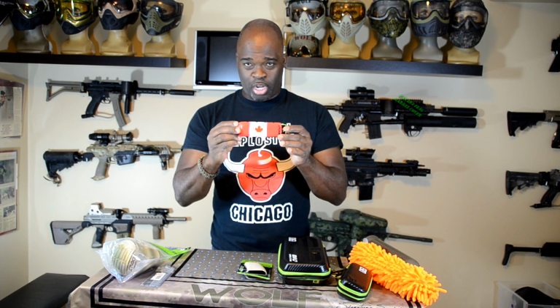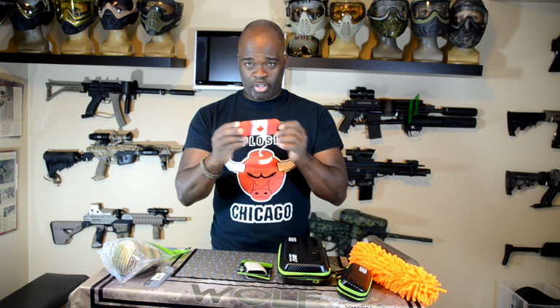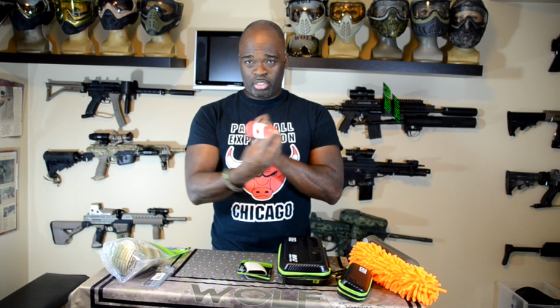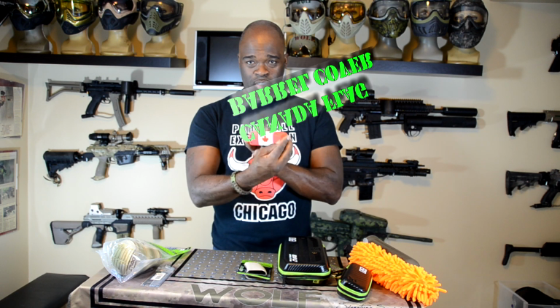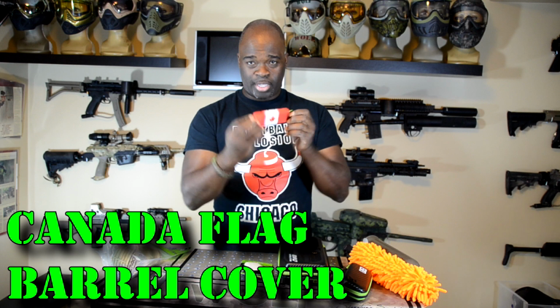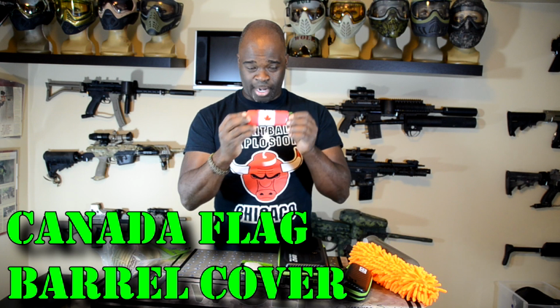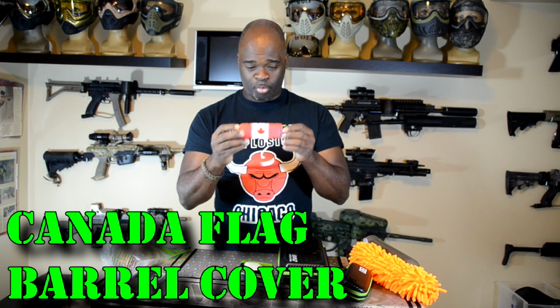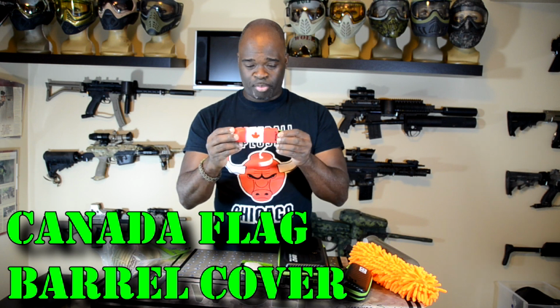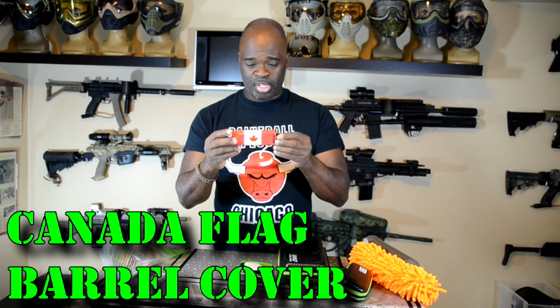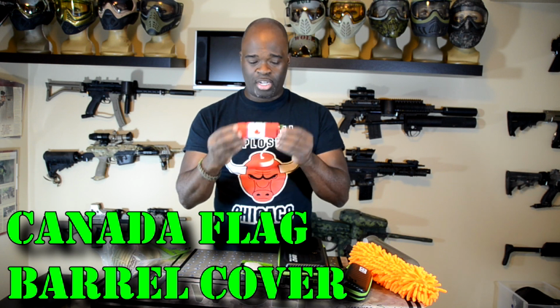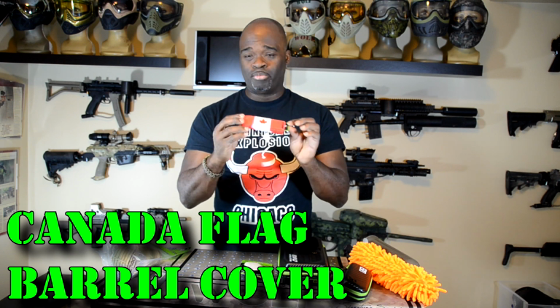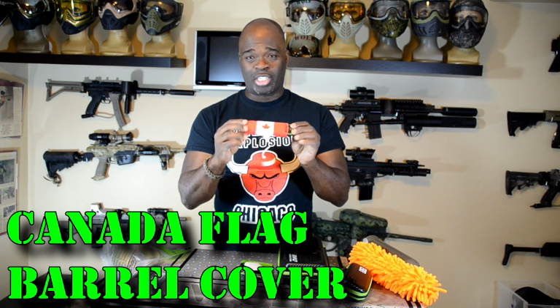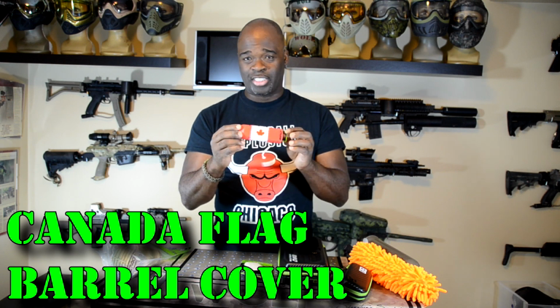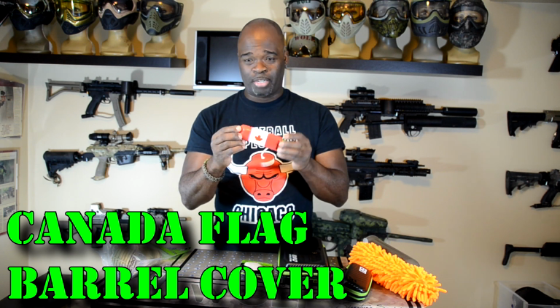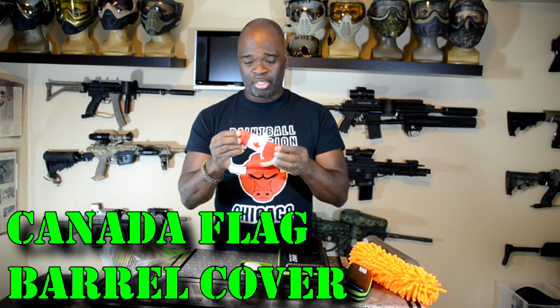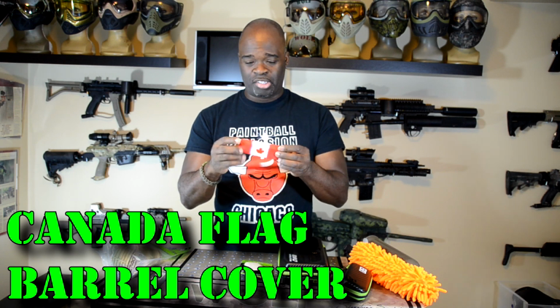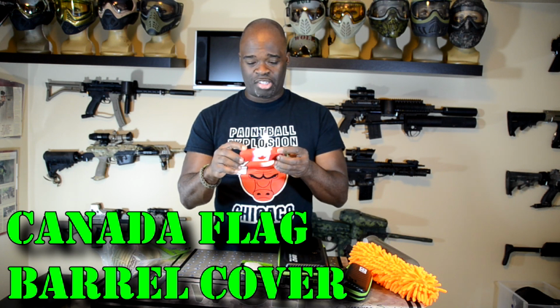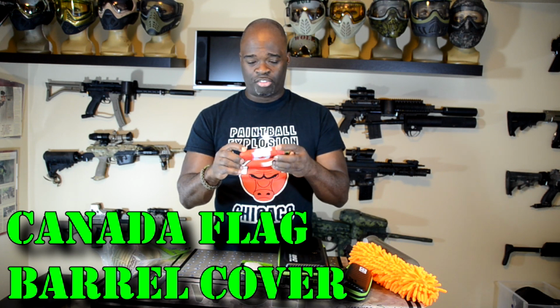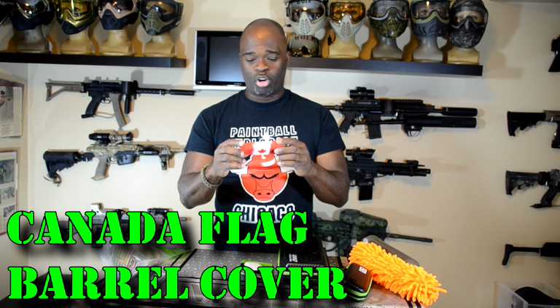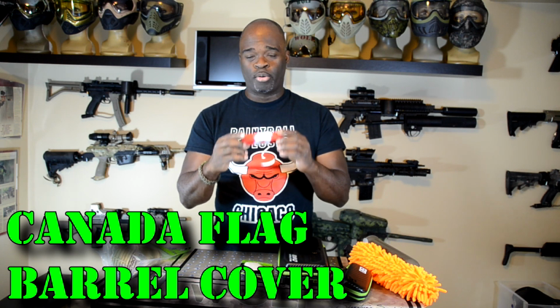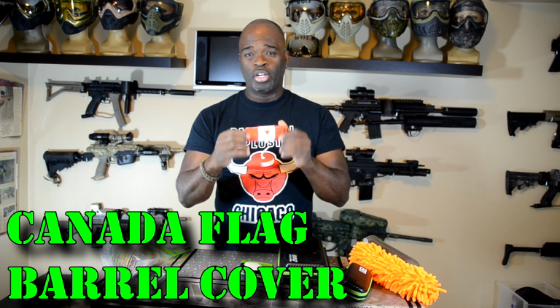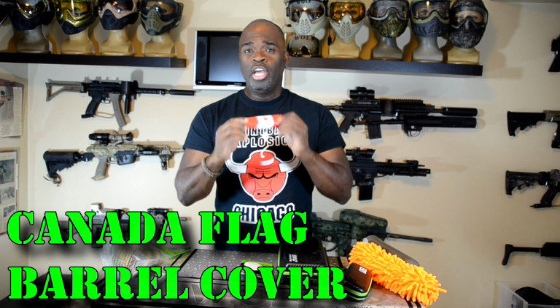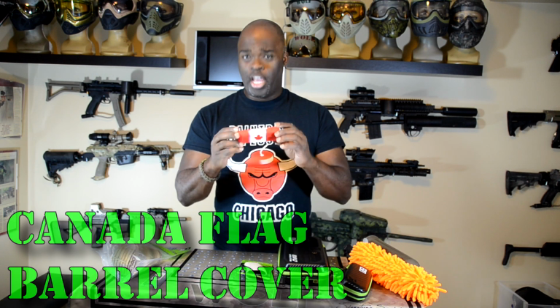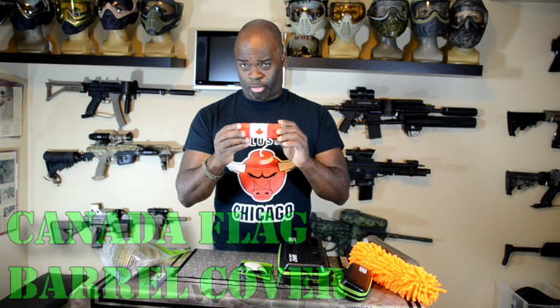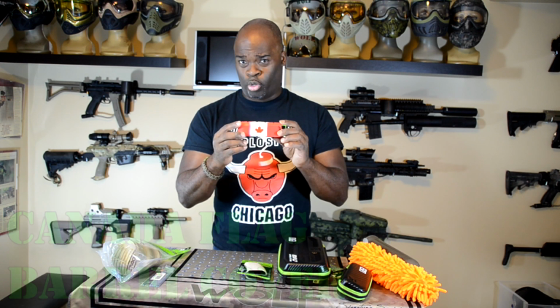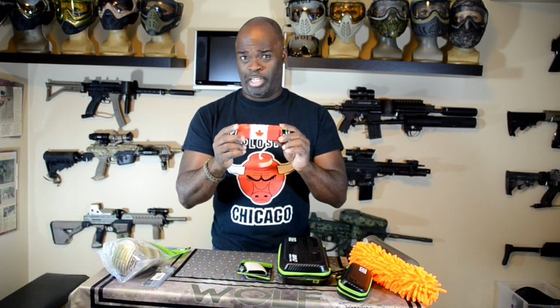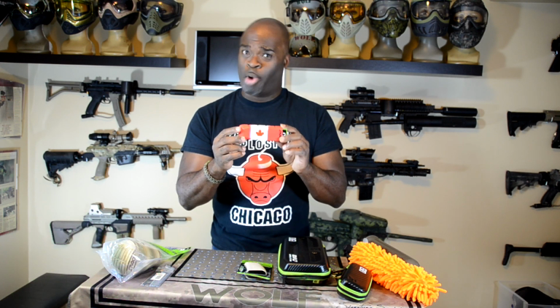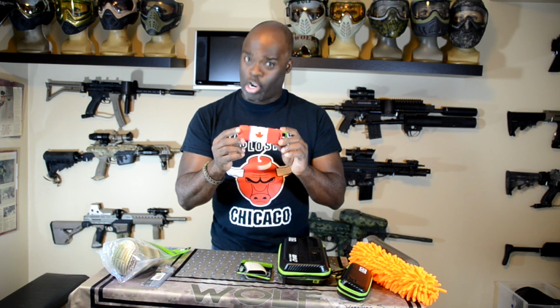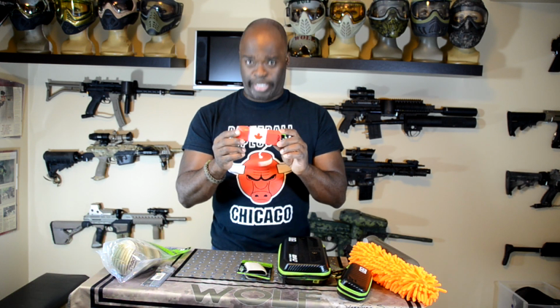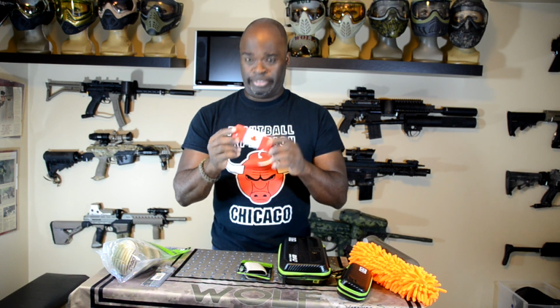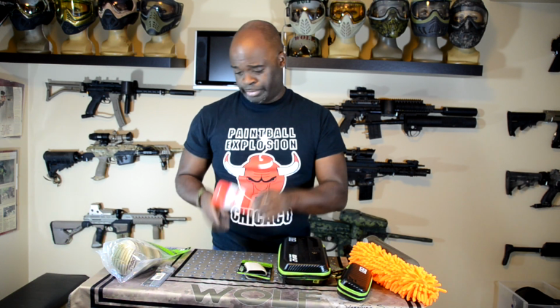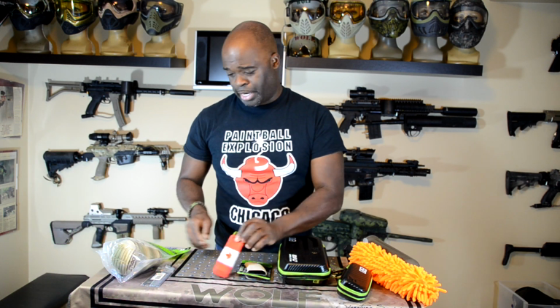The Exalt barrel cover — Canada represent! Not much to say about it: it's rubber, it's cool, and it's party.